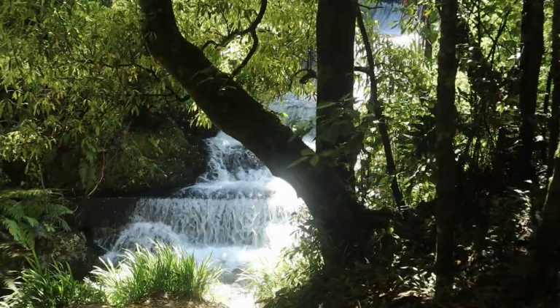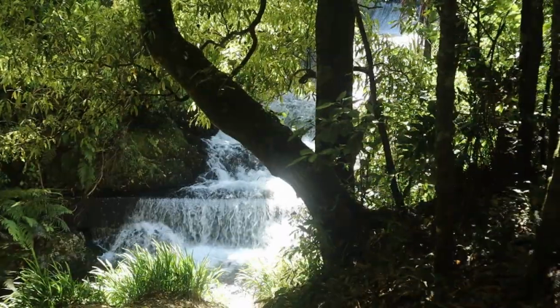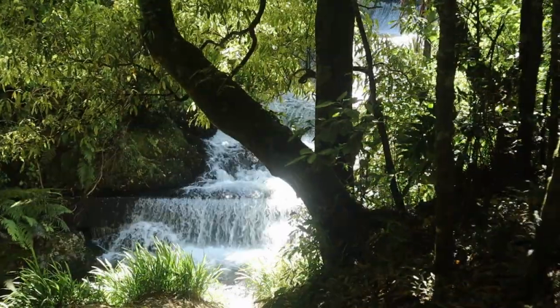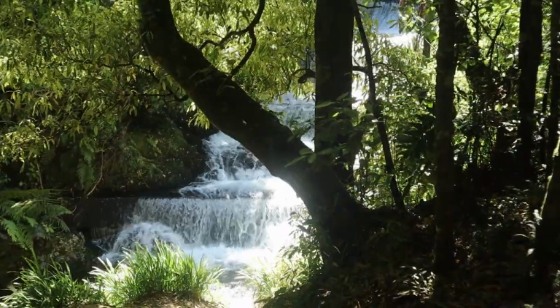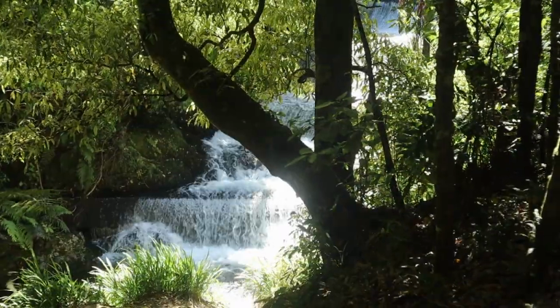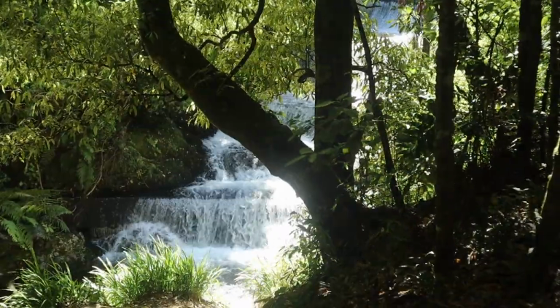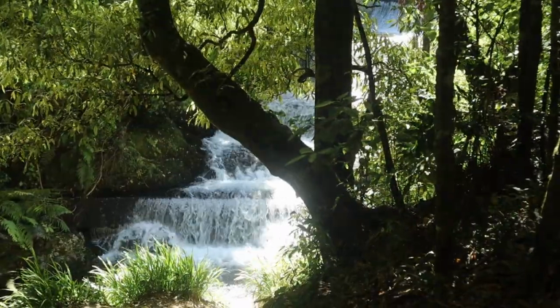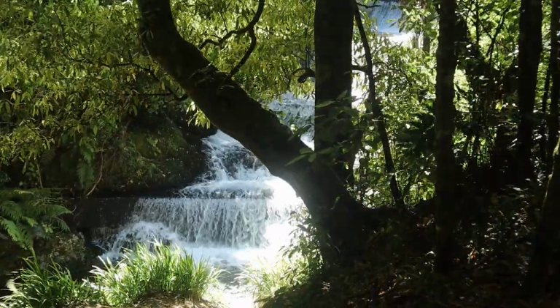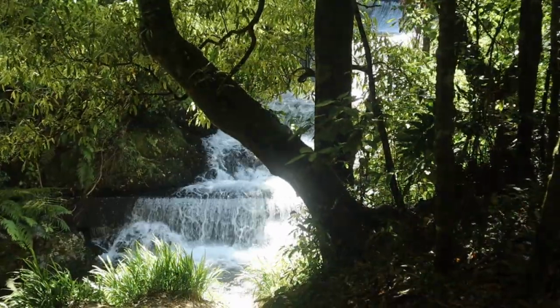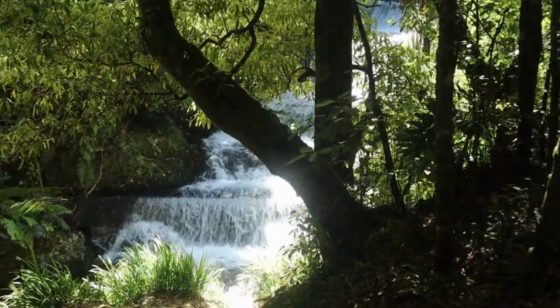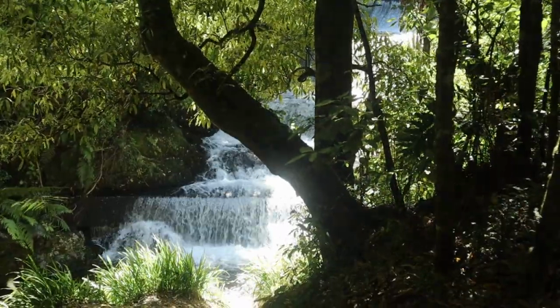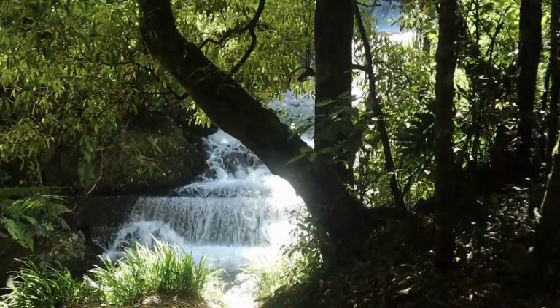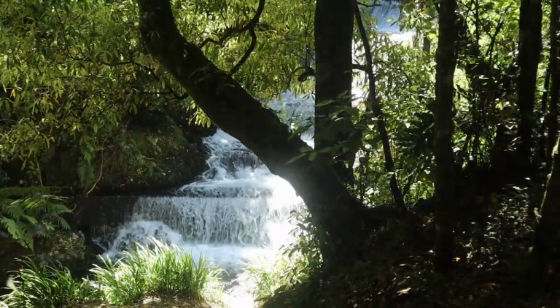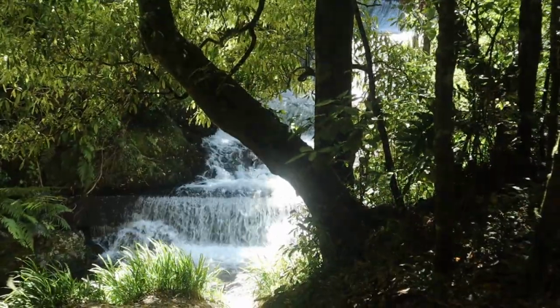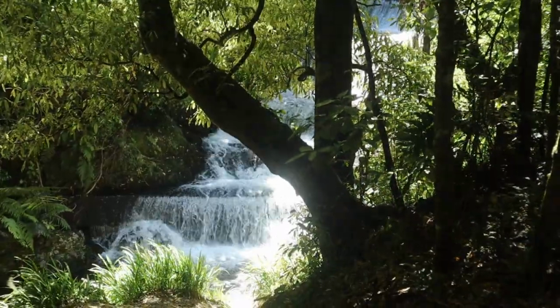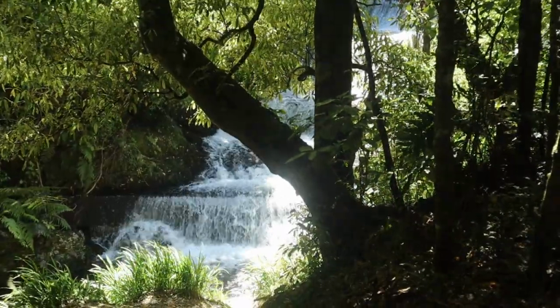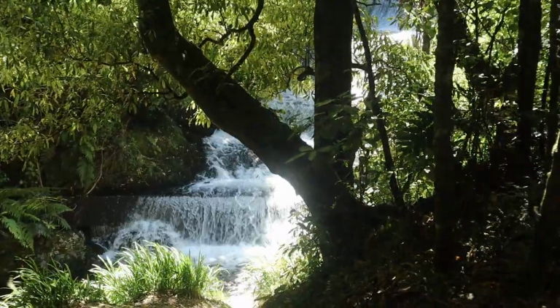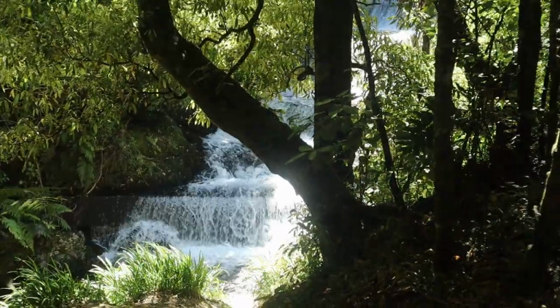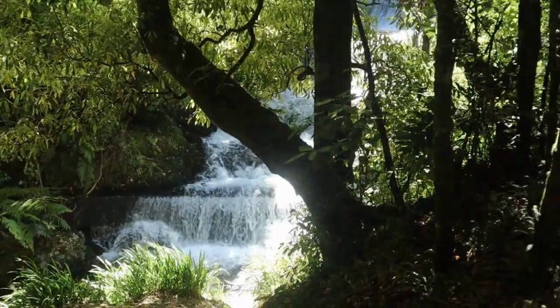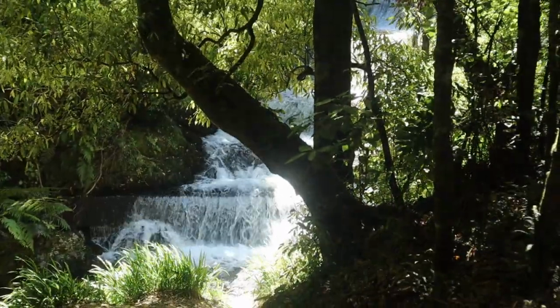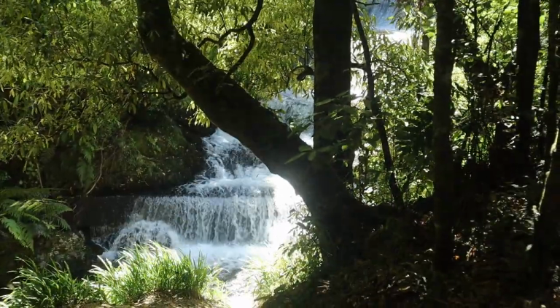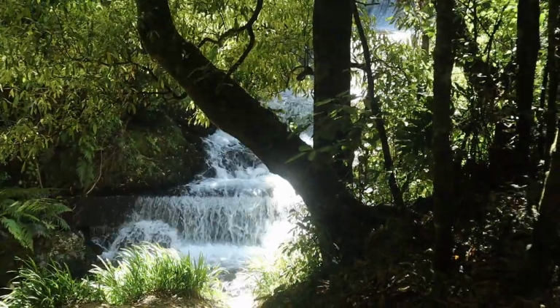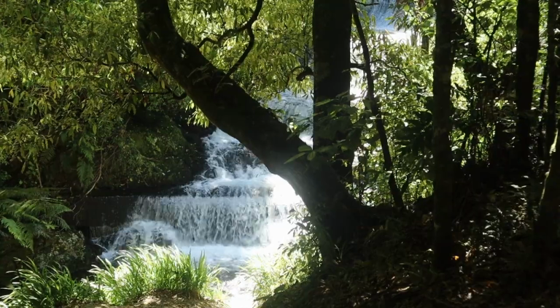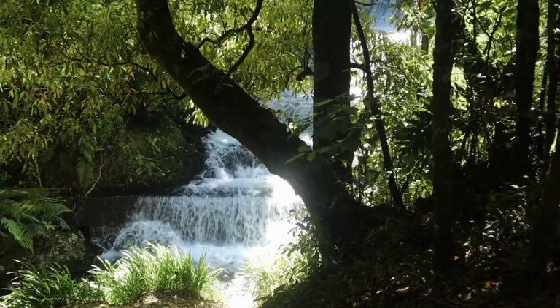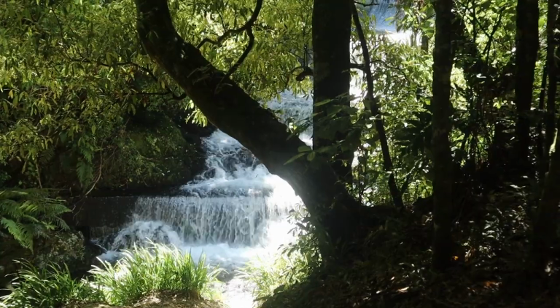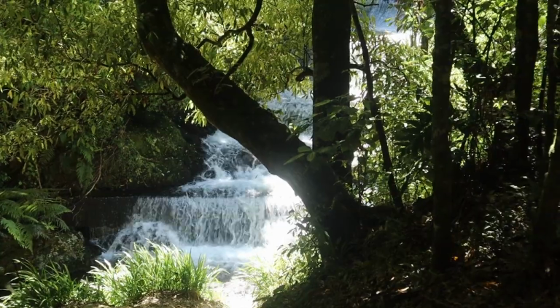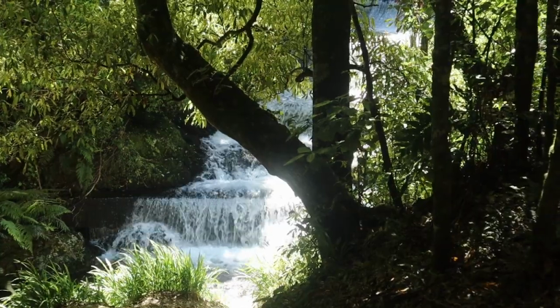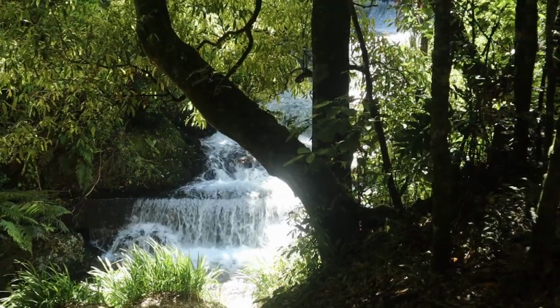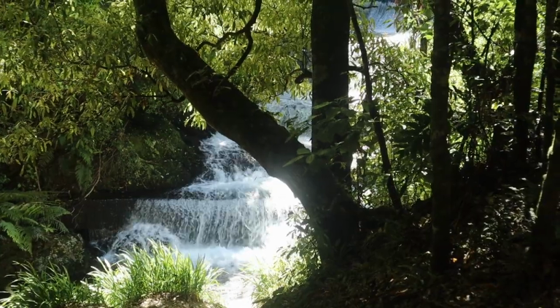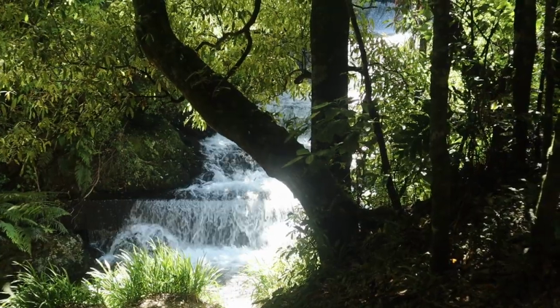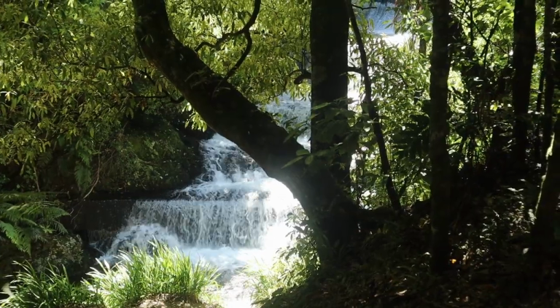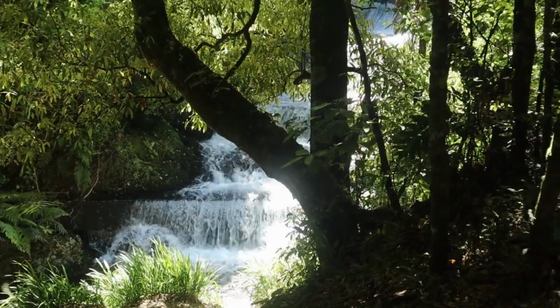Korra Korra Dam has a stepped spillway creating a waterfall effect. It is a great point of interest.